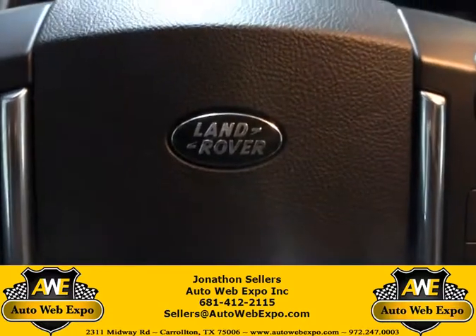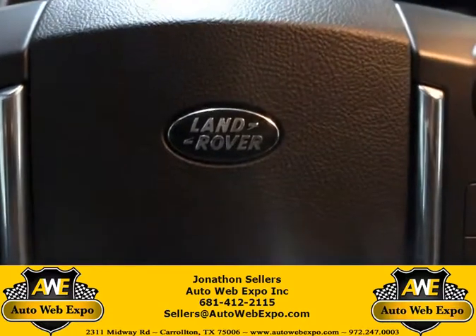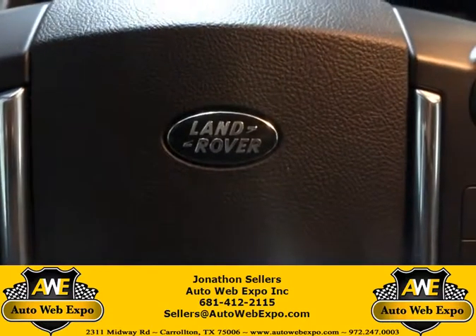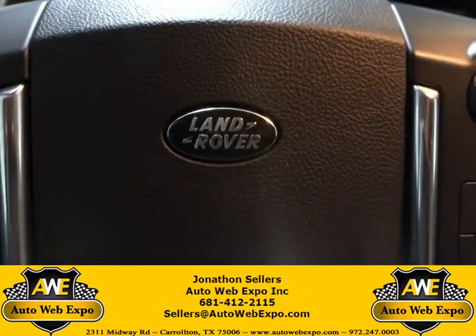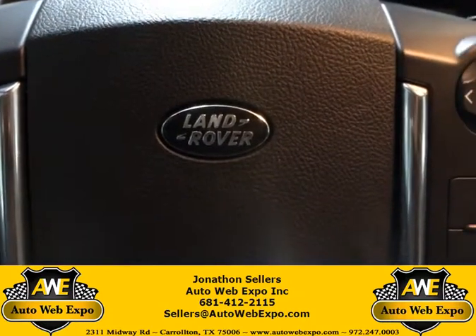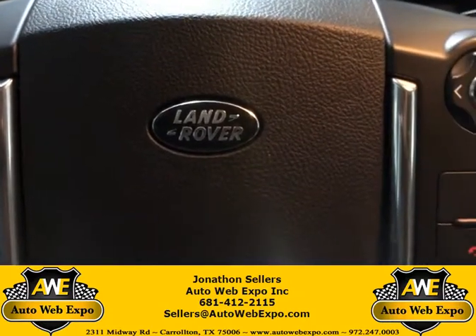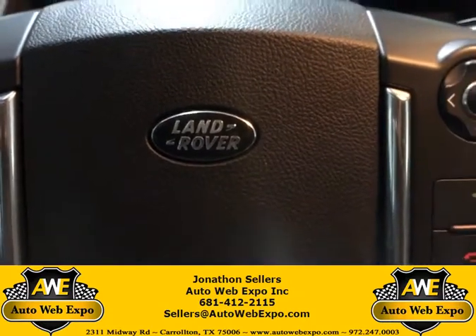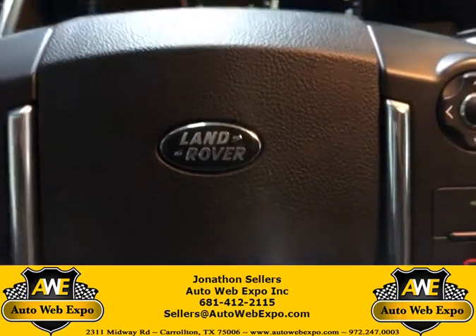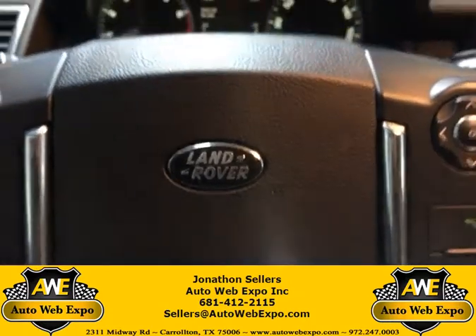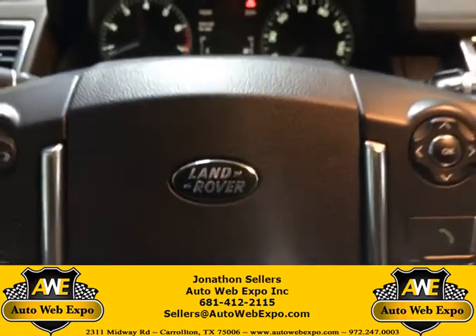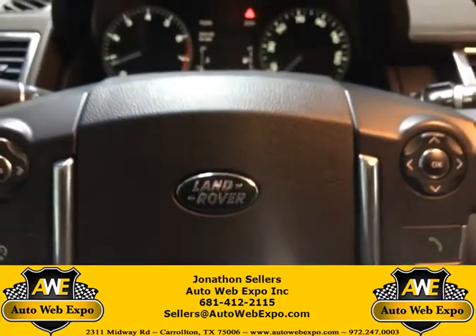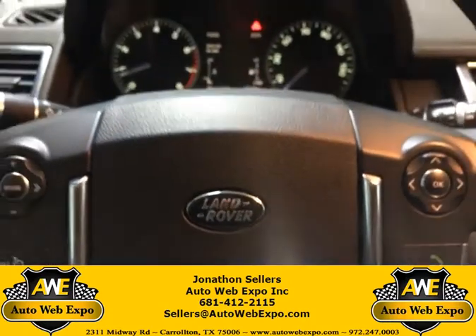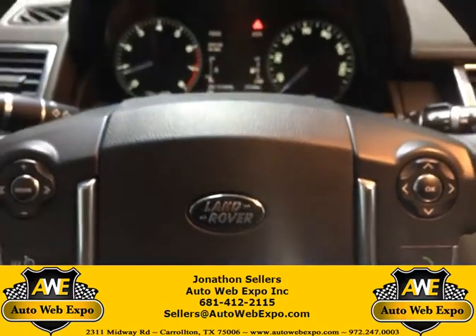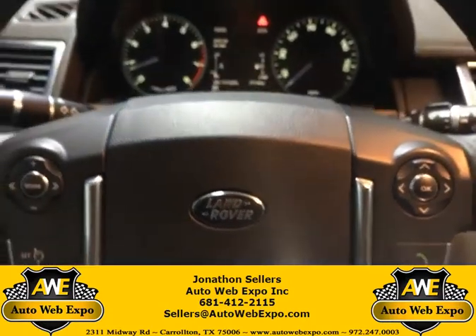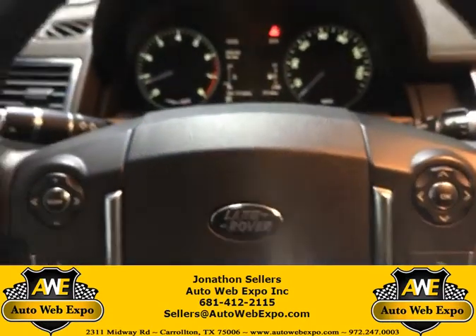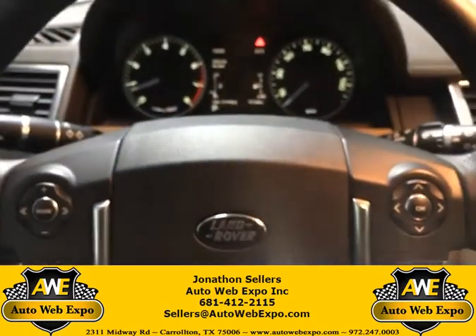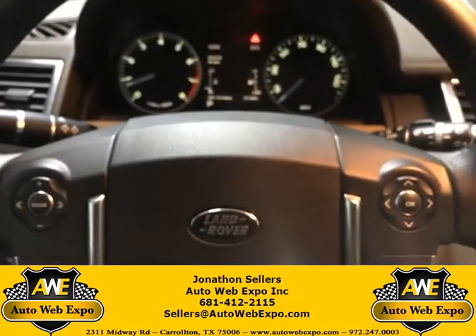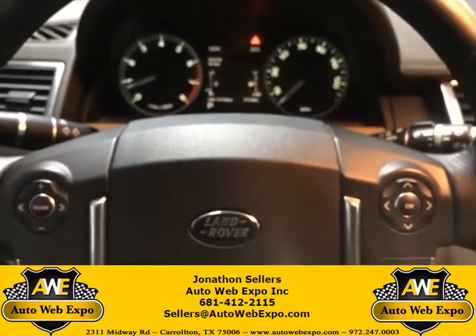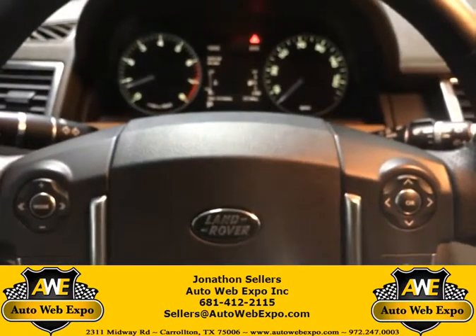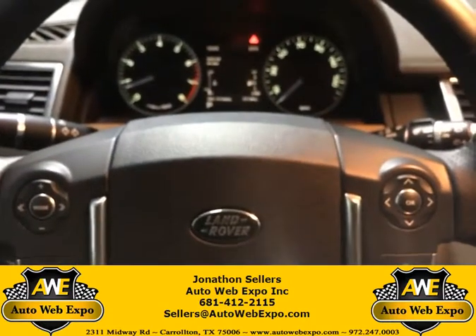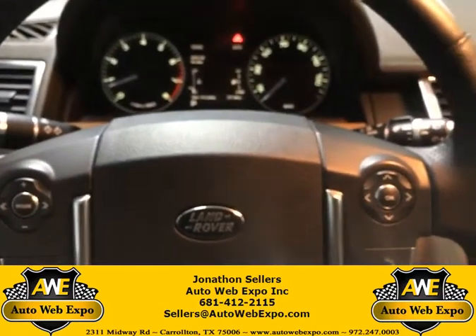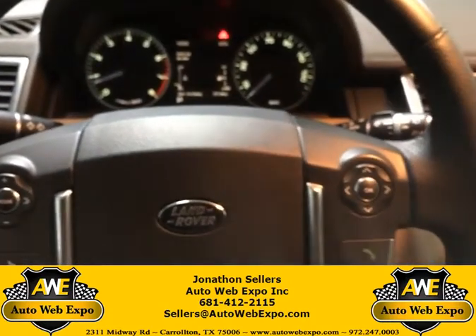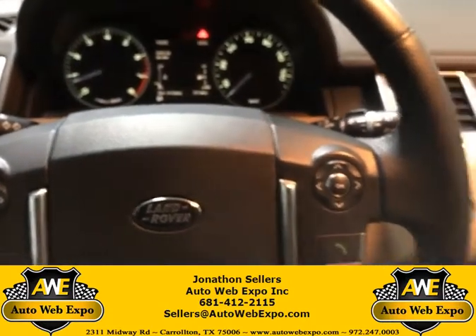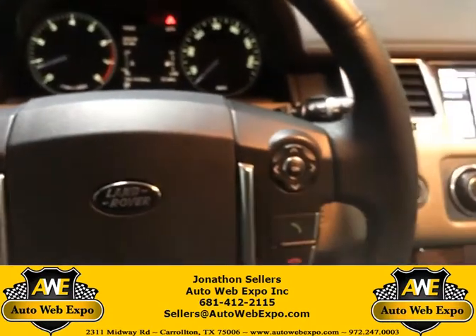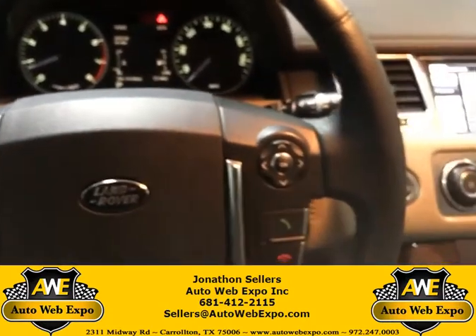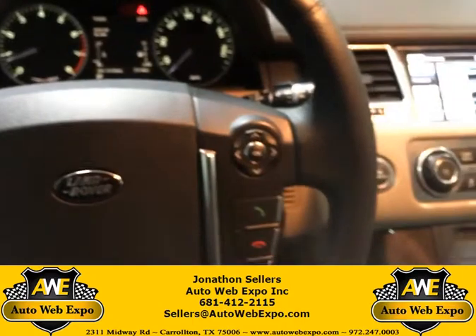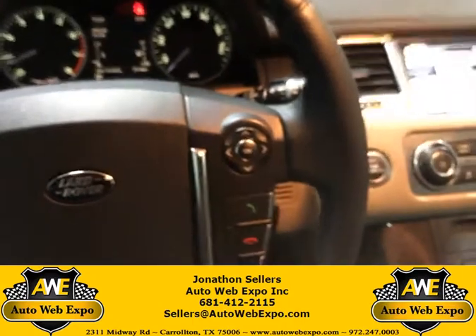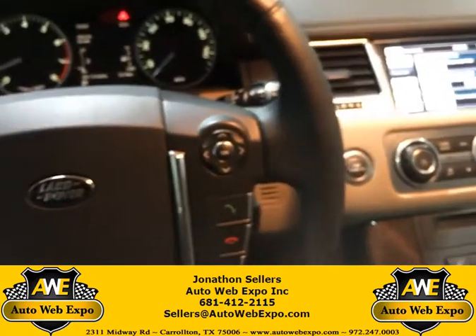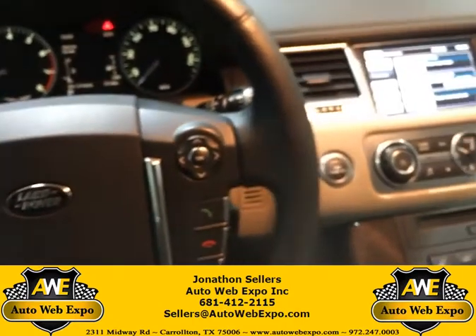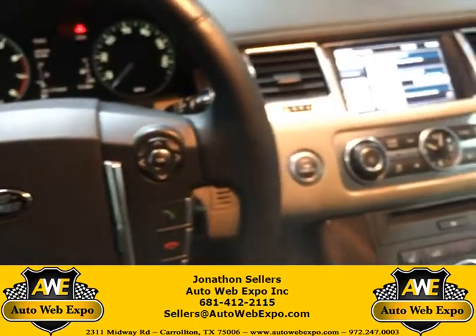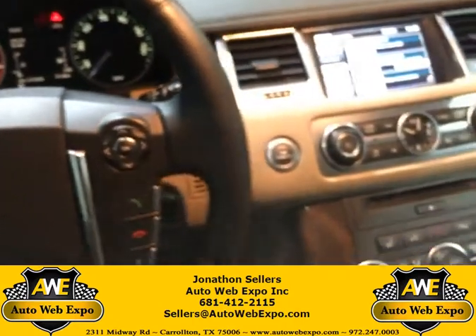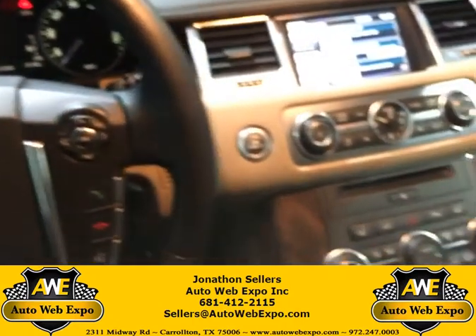Good morning guys. I'm going to go over some of the cool features in our 2013 Range Rover.